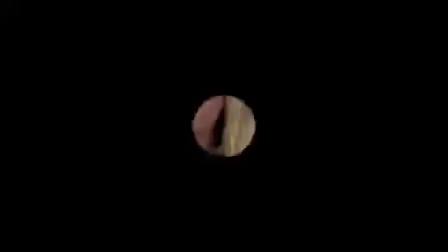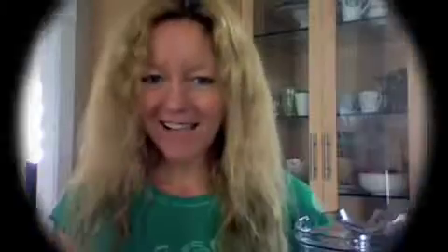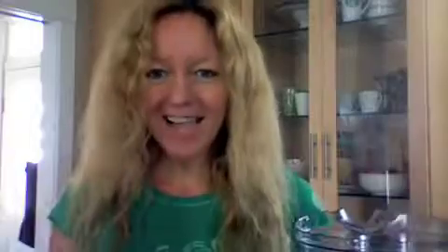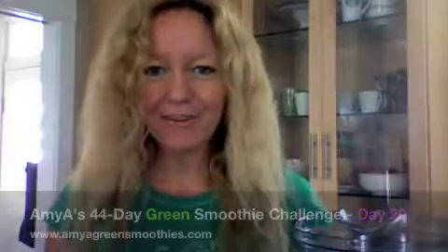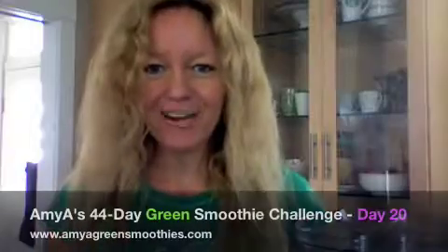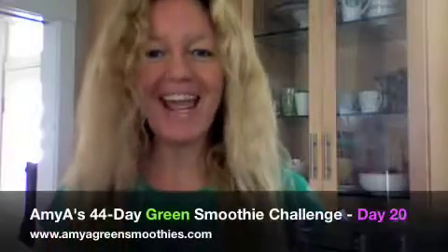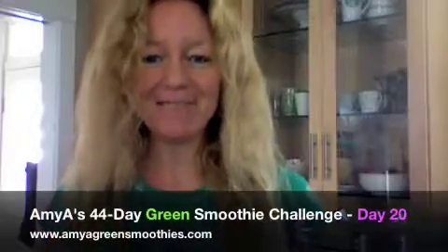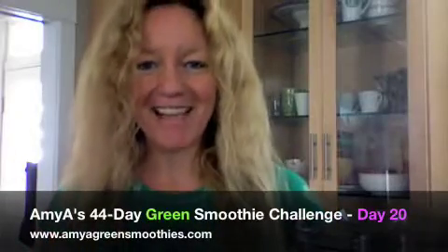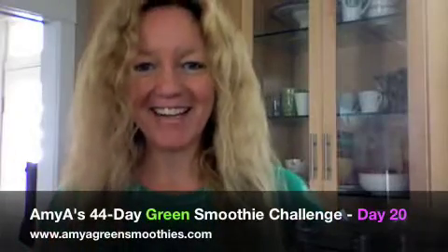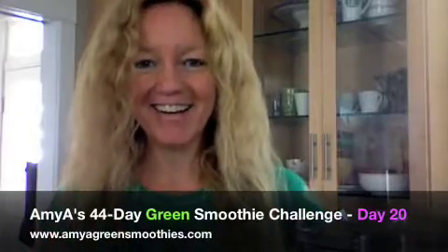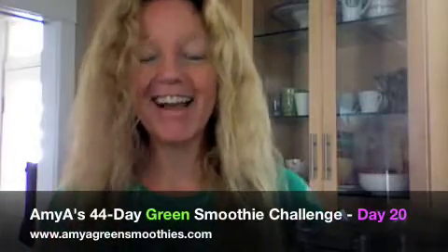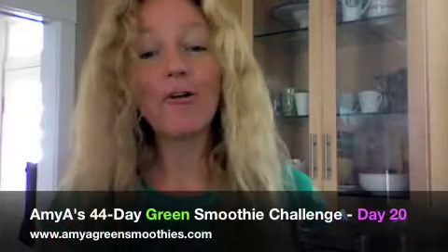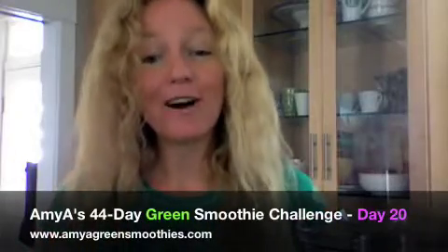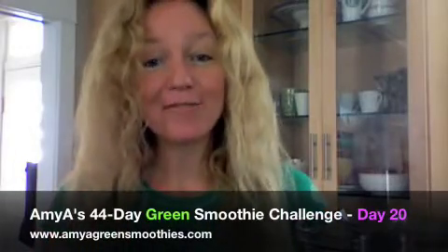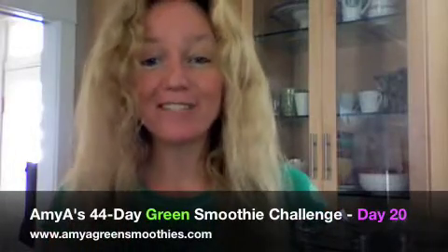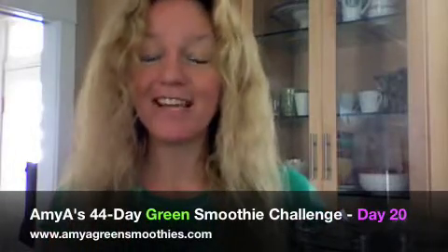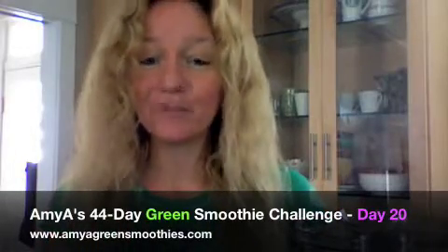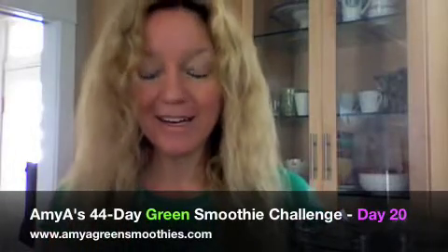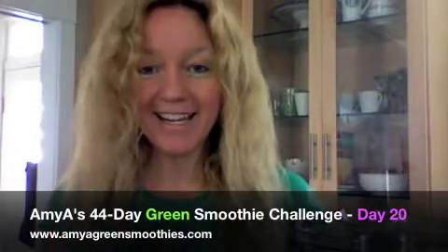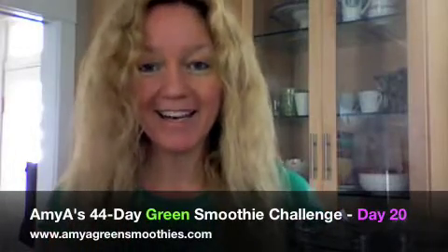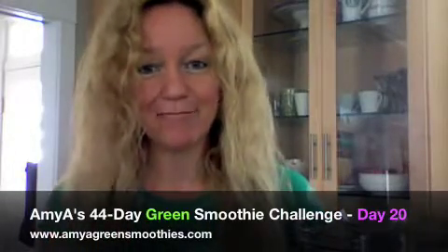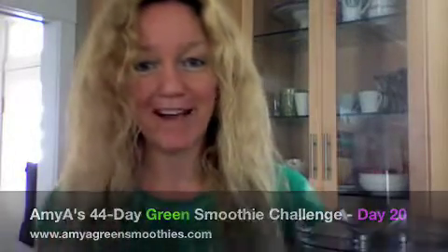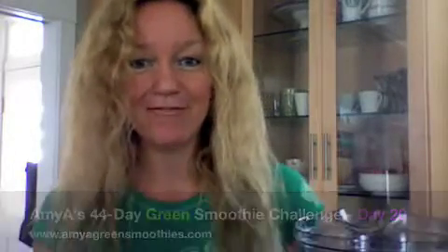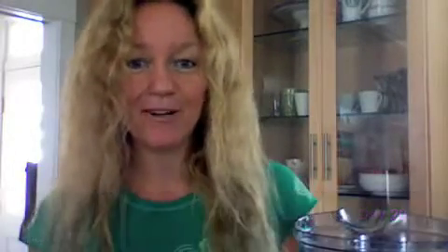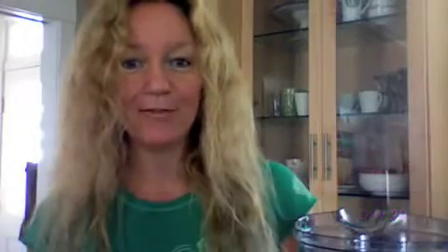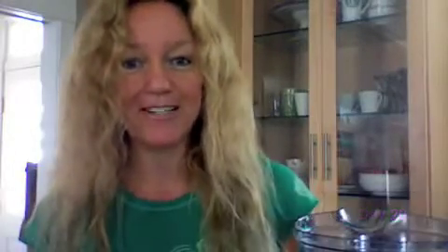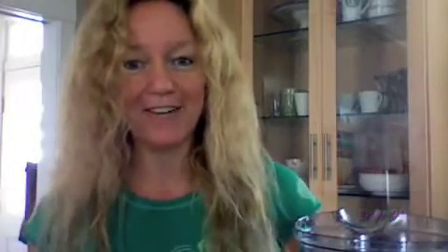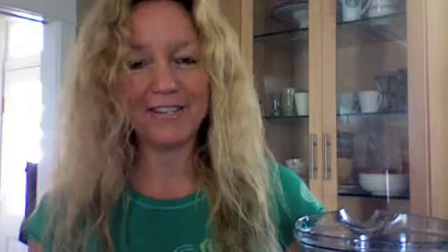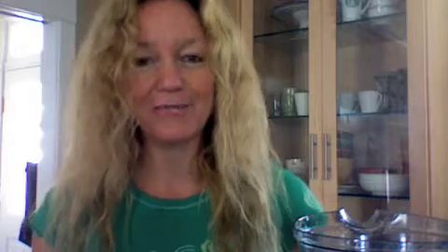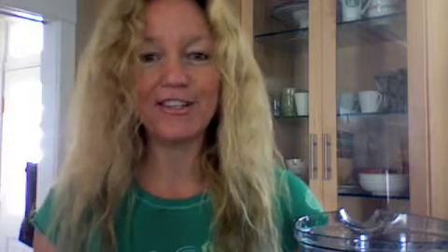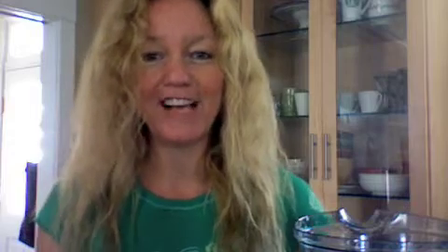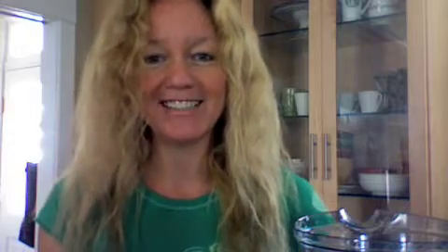Hi everyone, Amy A. here. Welcome to day 20 of my 44-day green smoothie challenge.